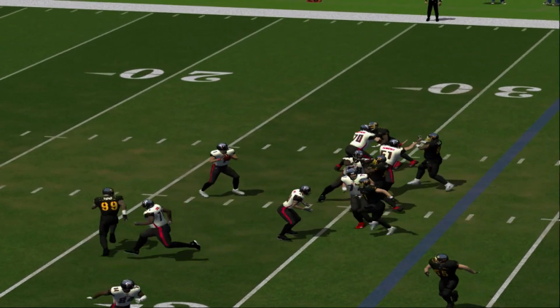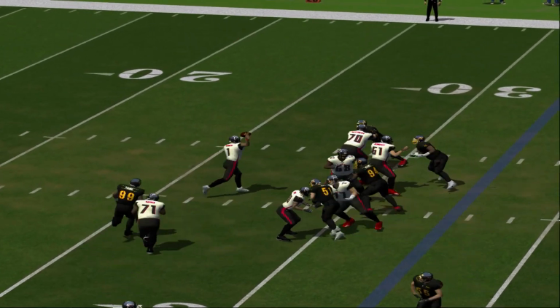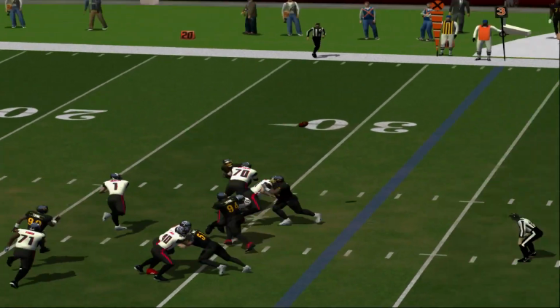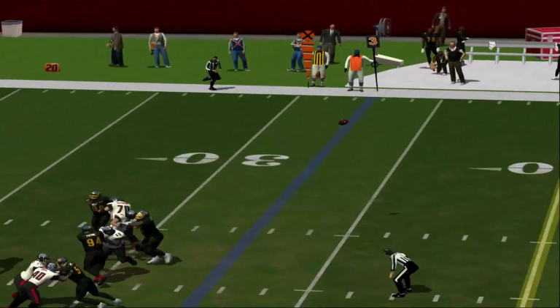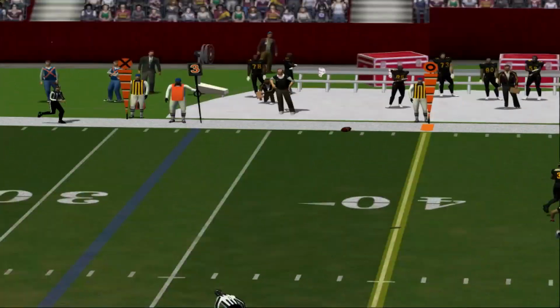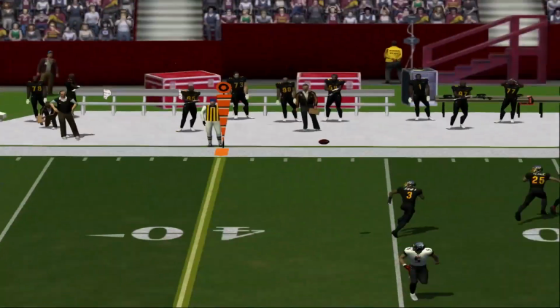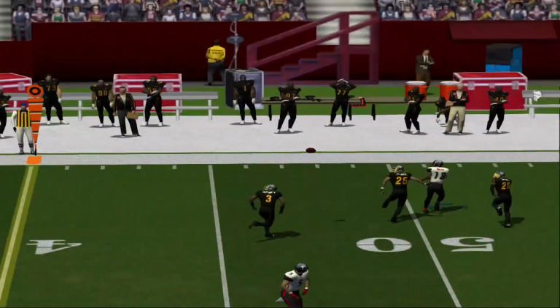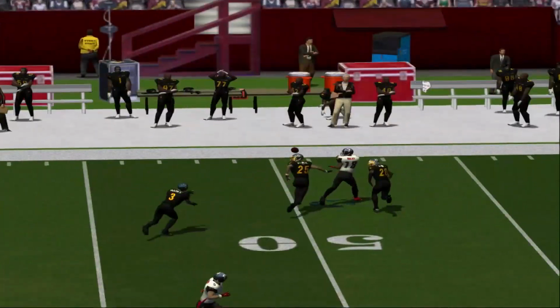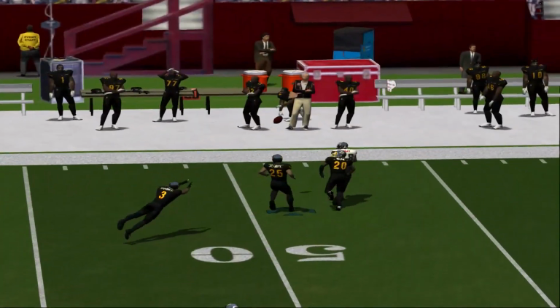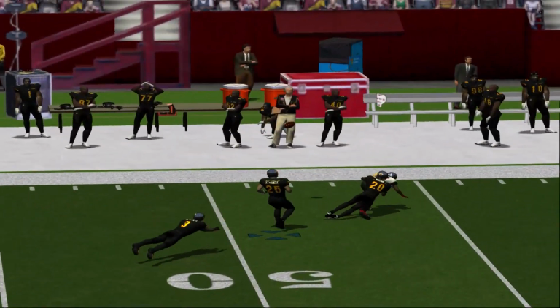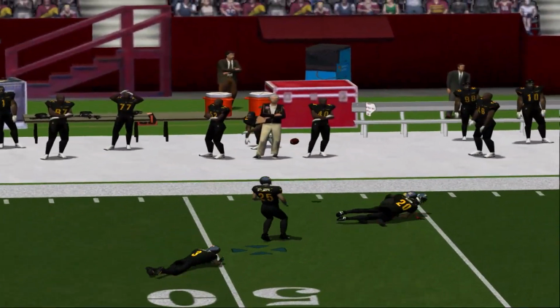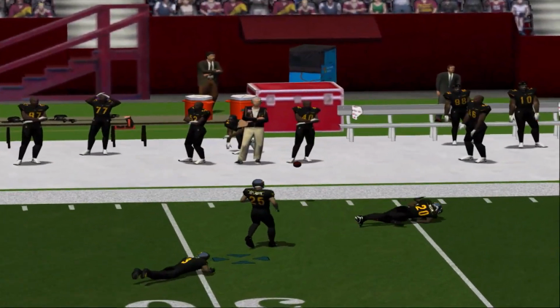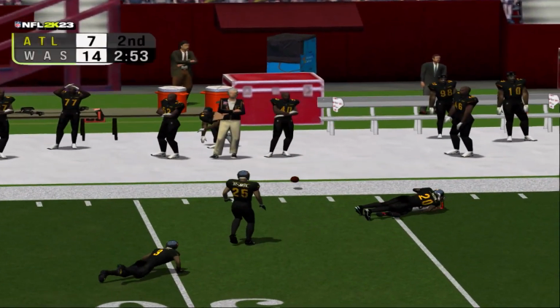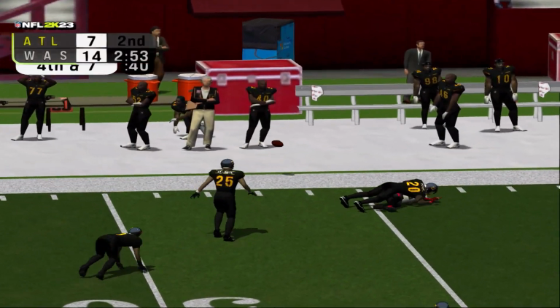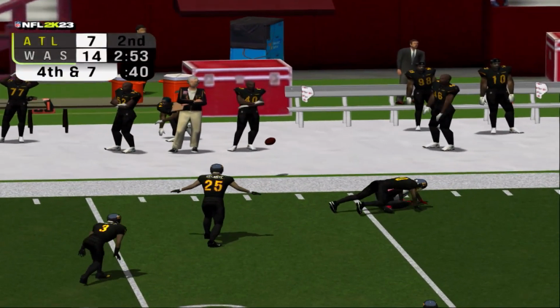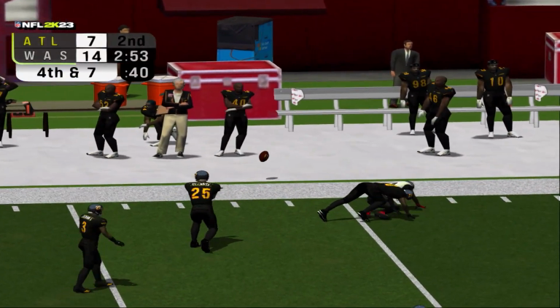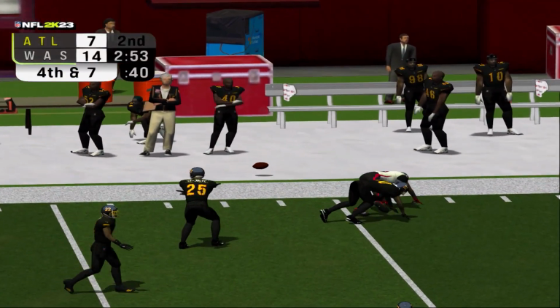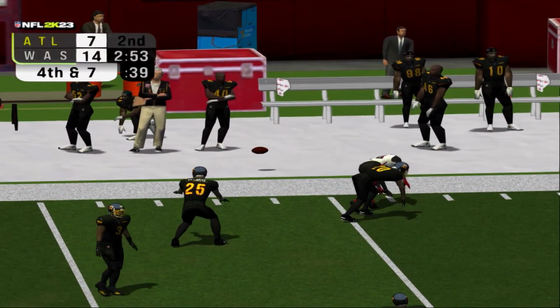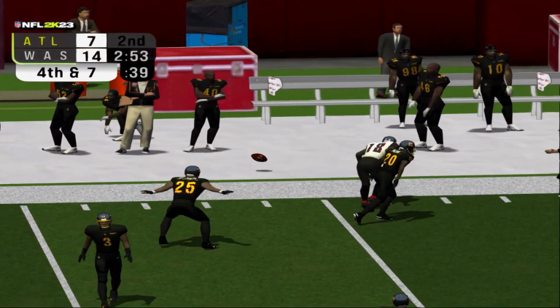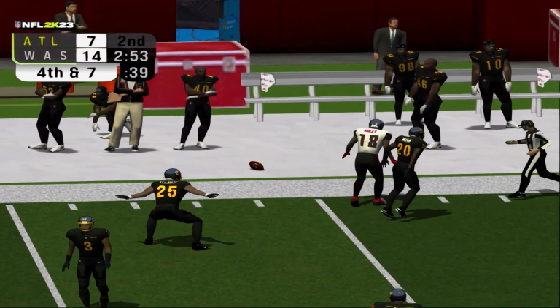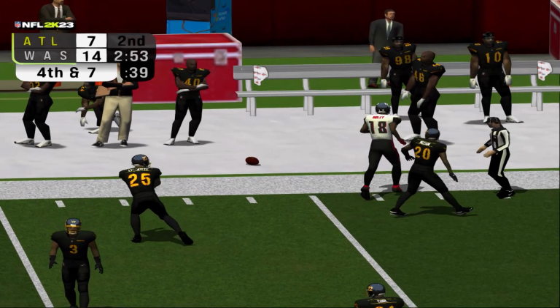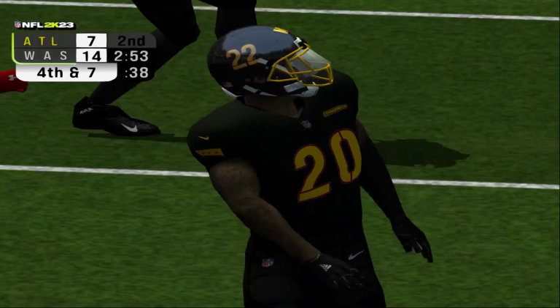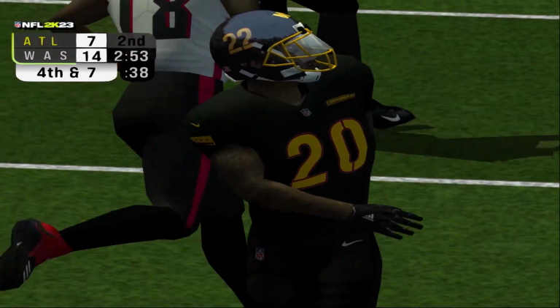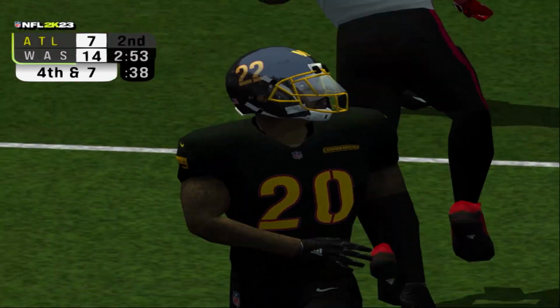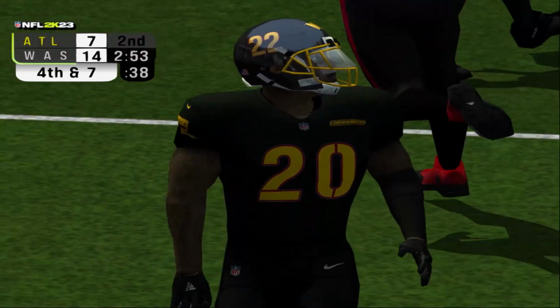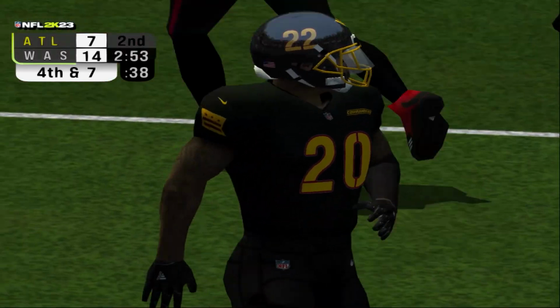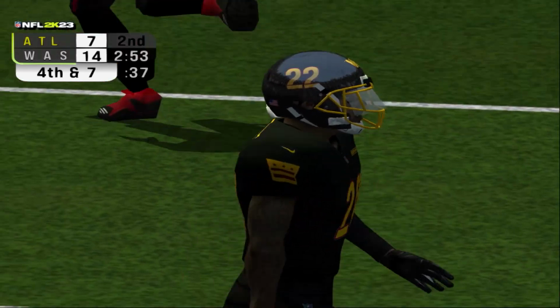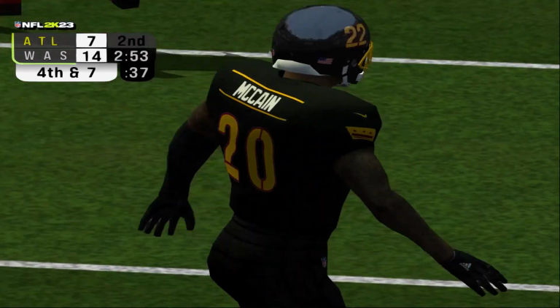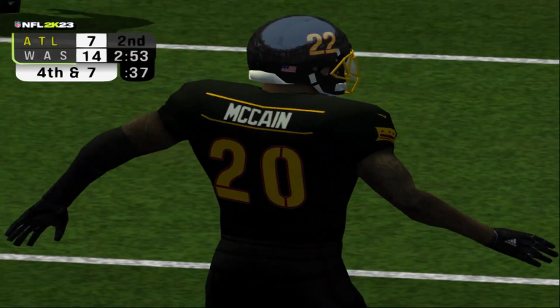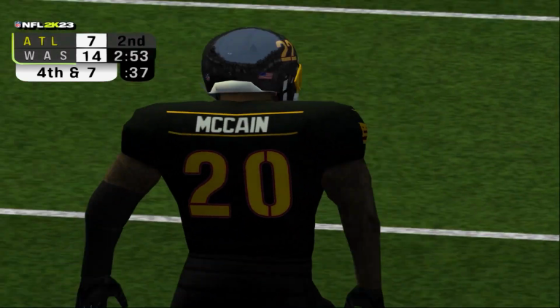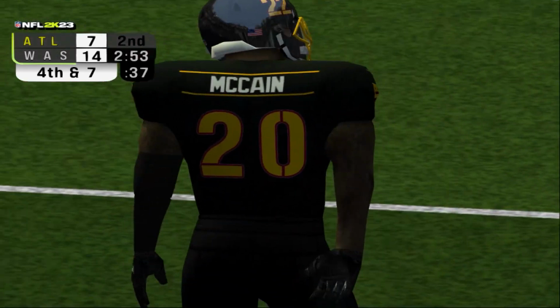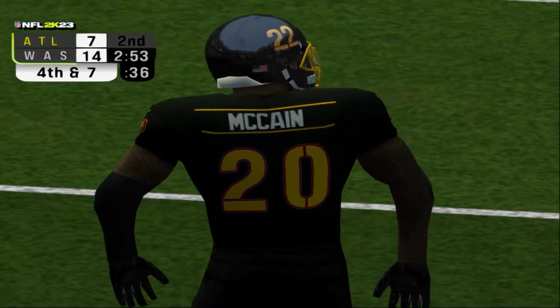Number 1 uncorks this to the left sideline and it's off. Incomplete.